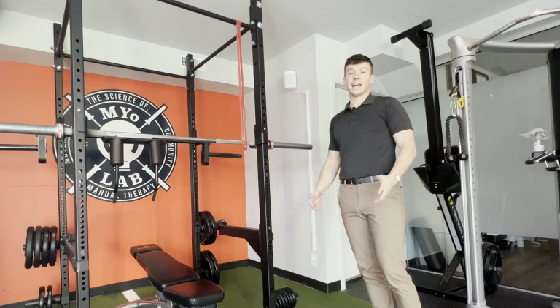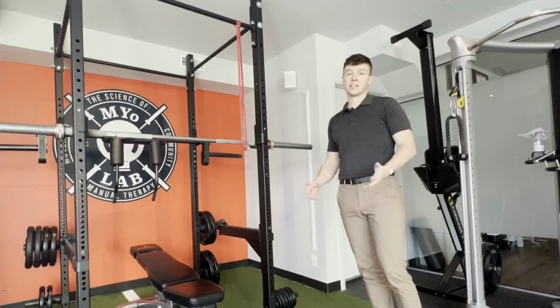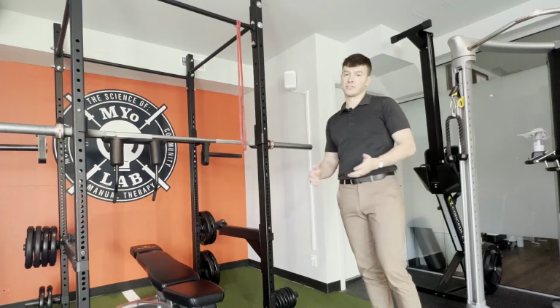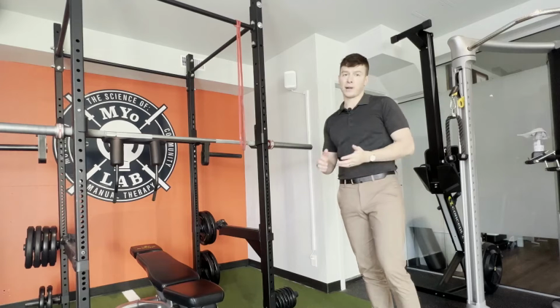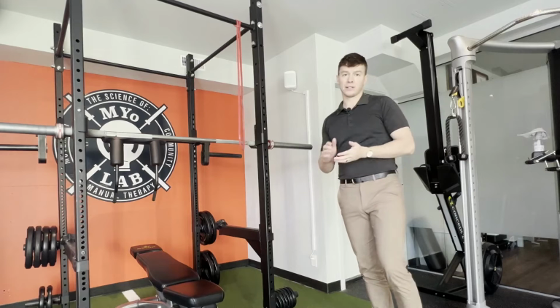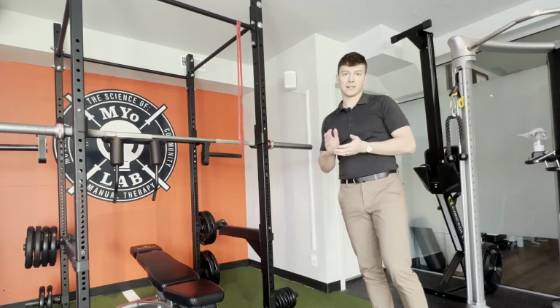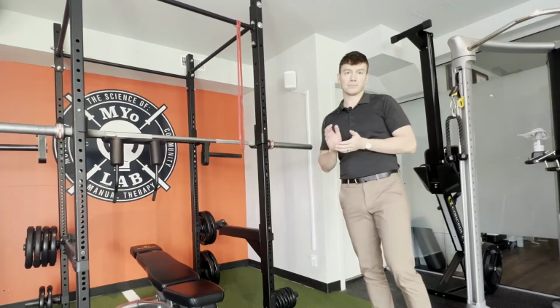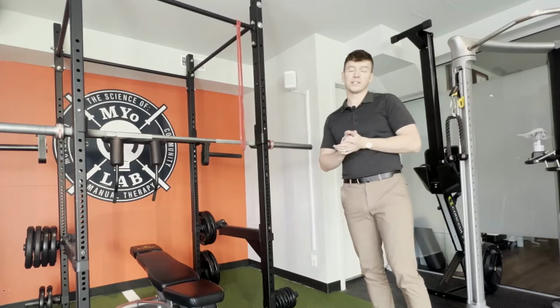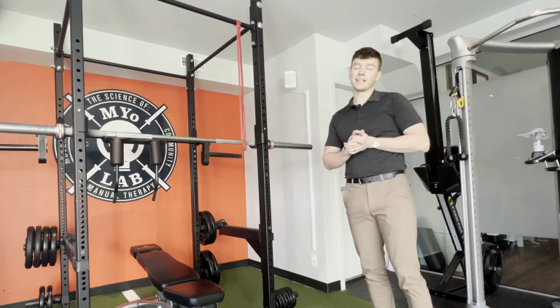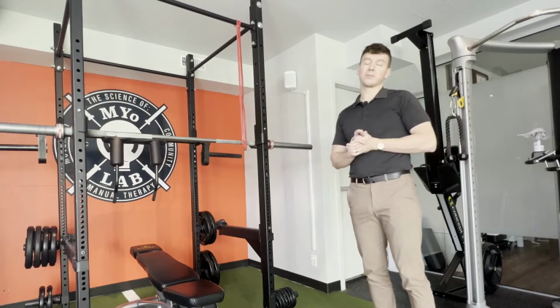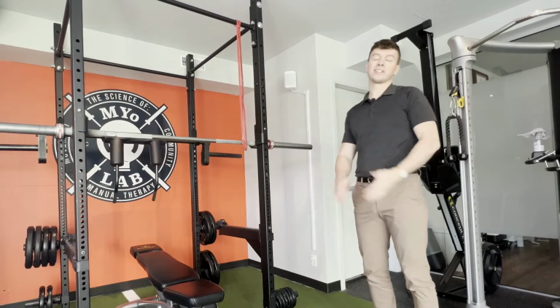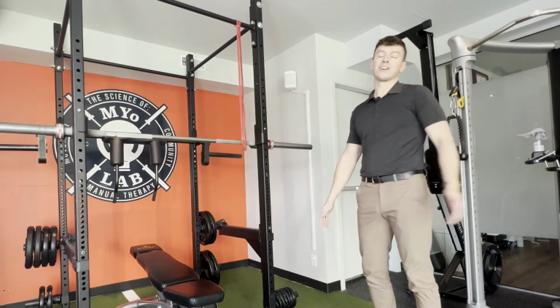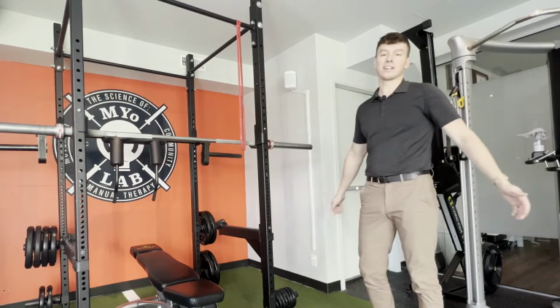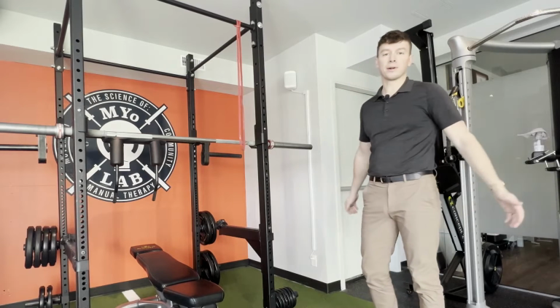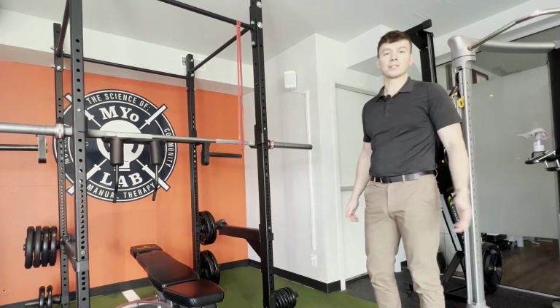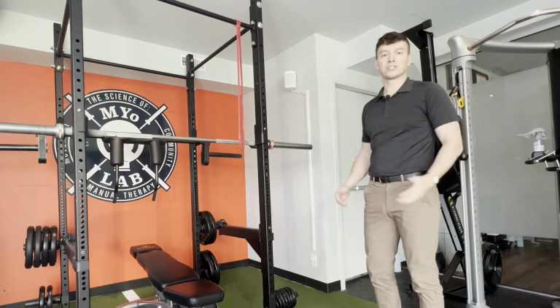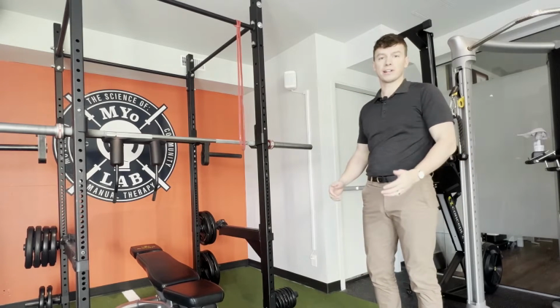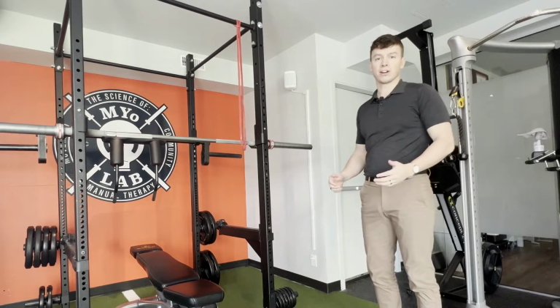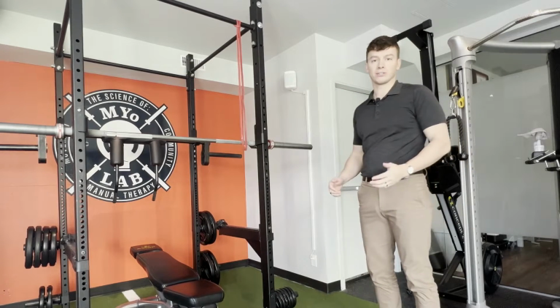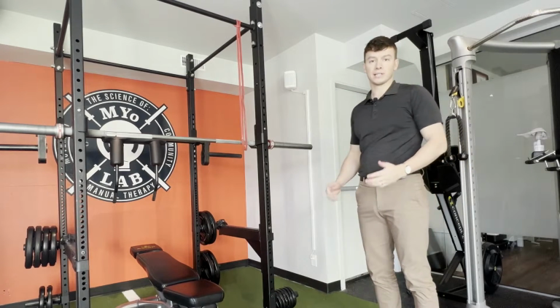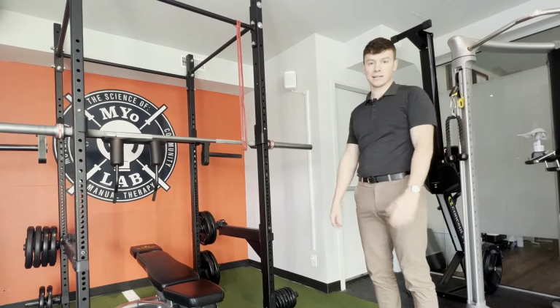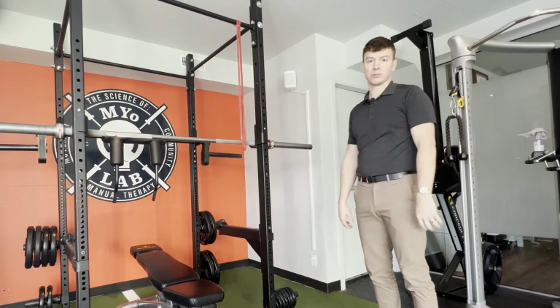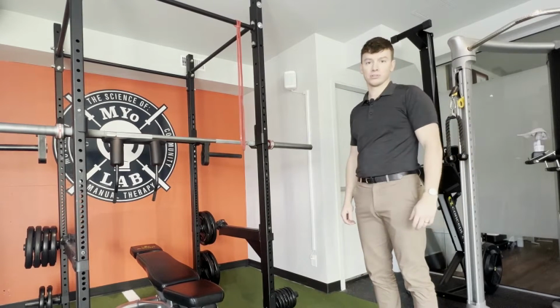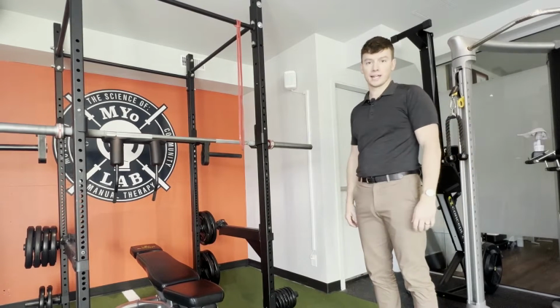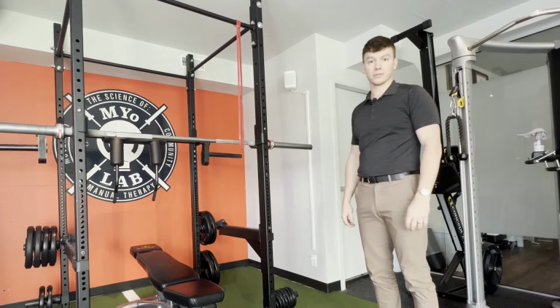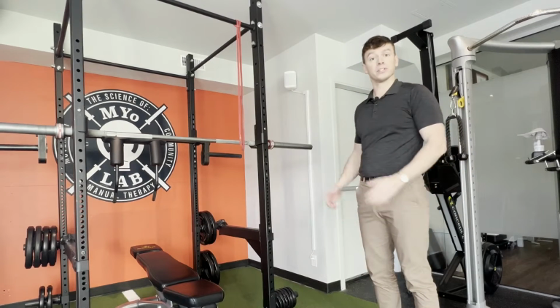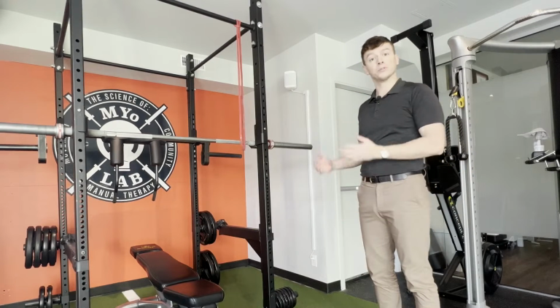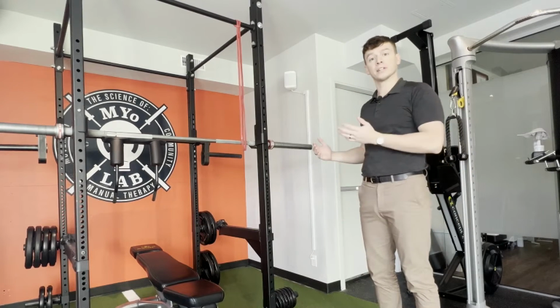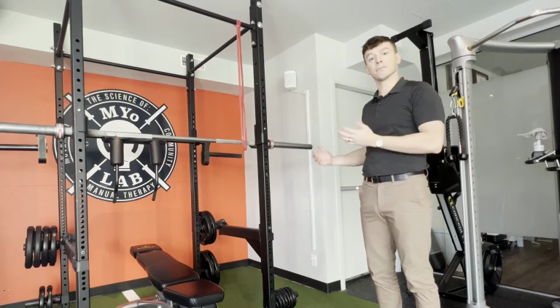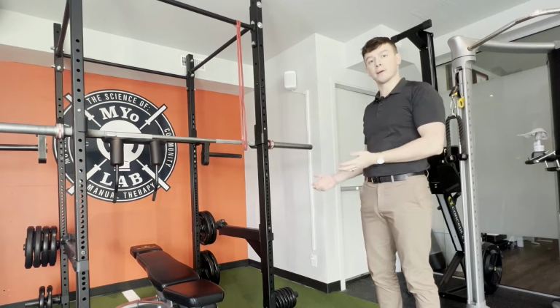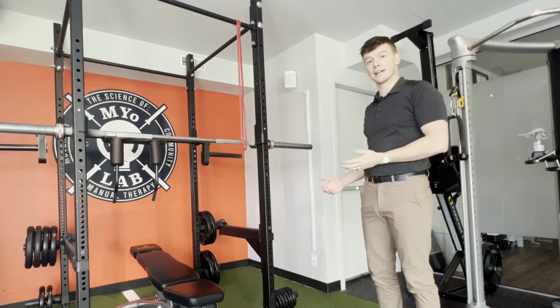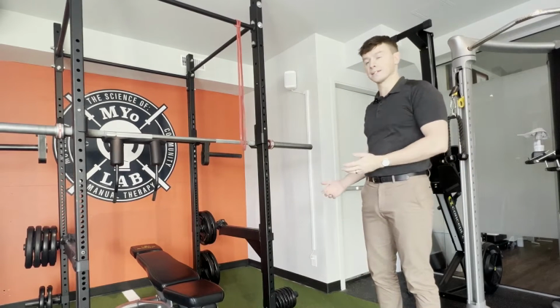Evan here from Myolab. Today we're going to talk about a straight arm lat pull-down using a band.